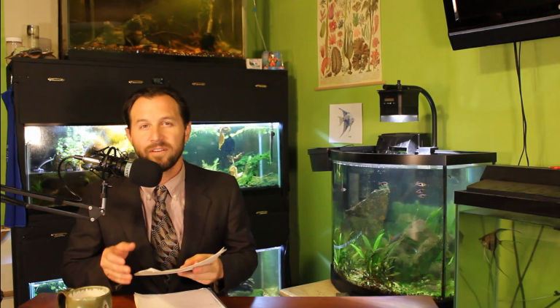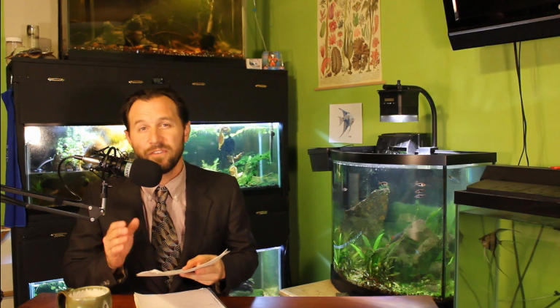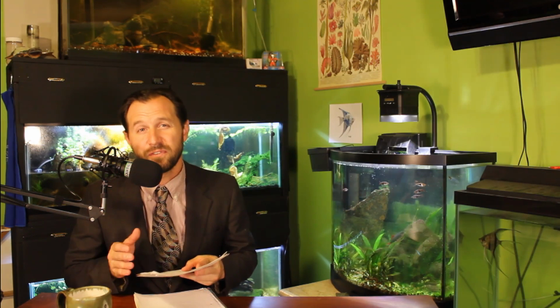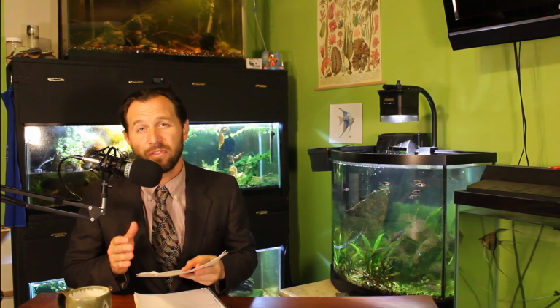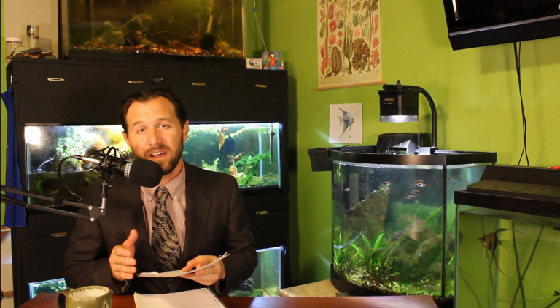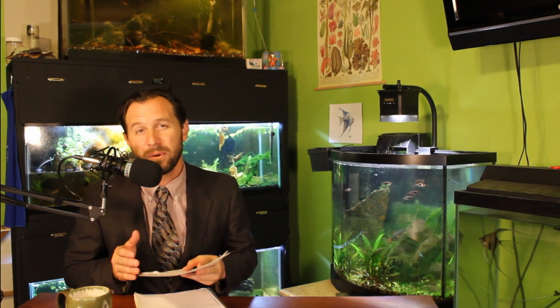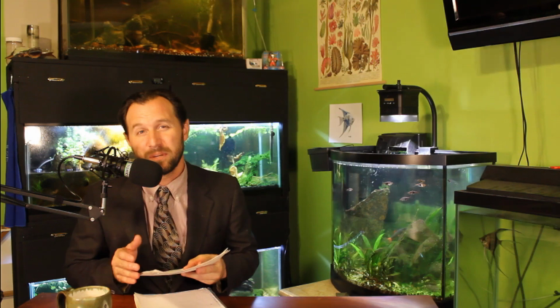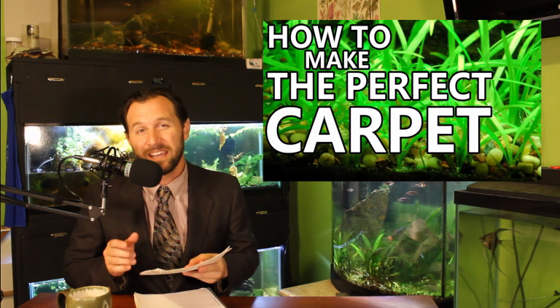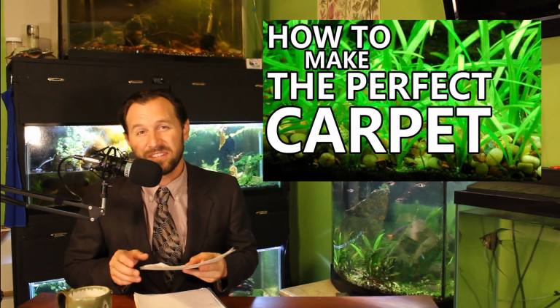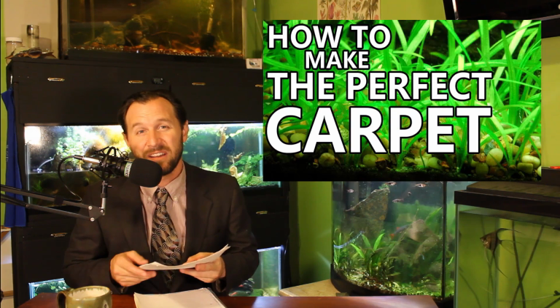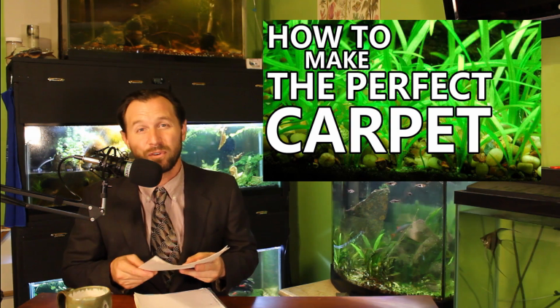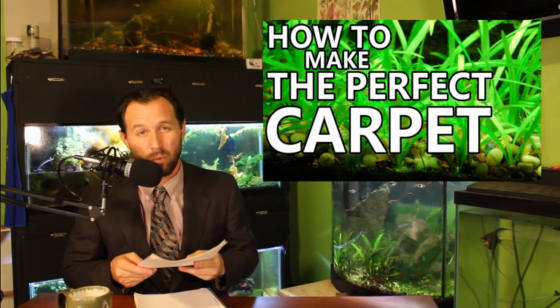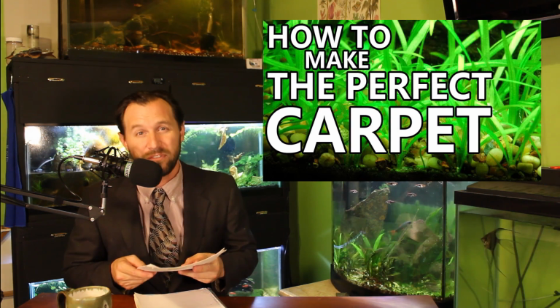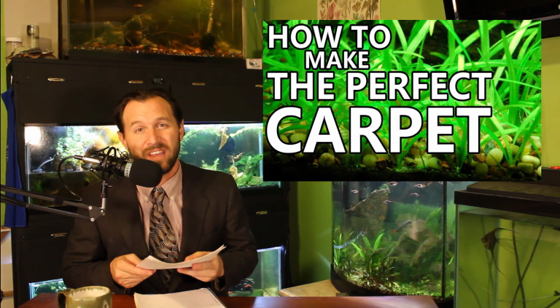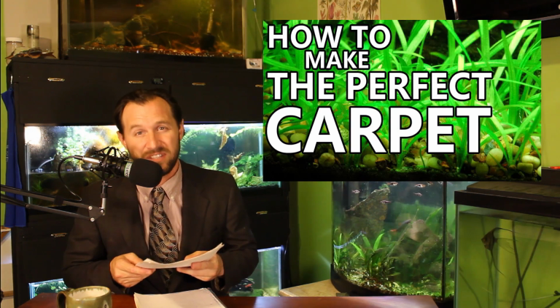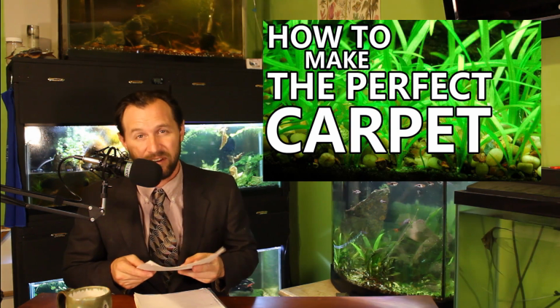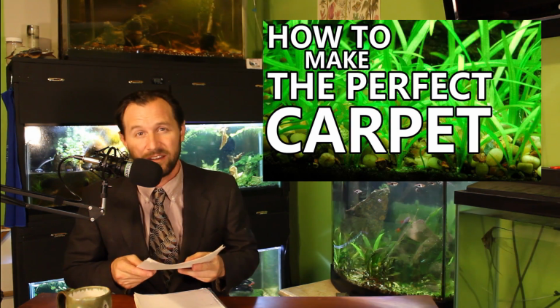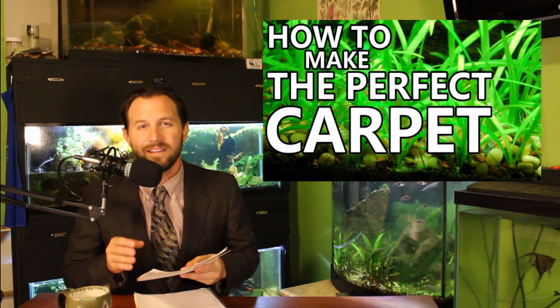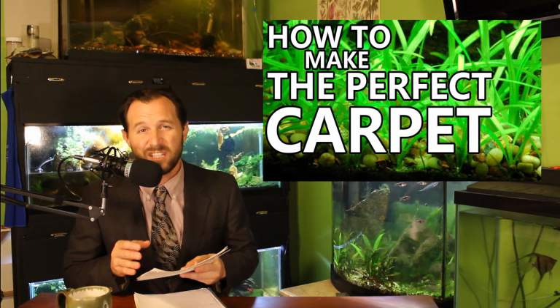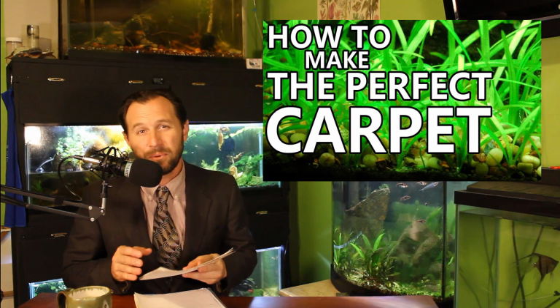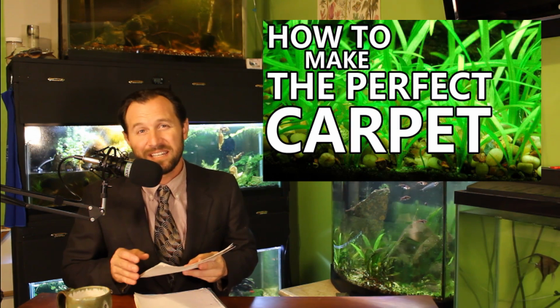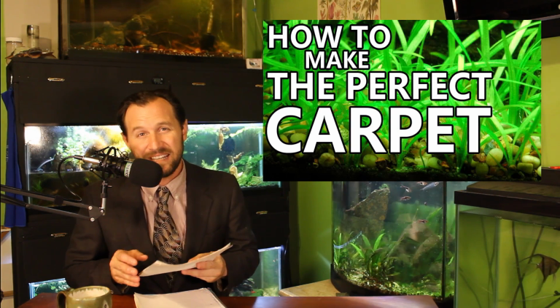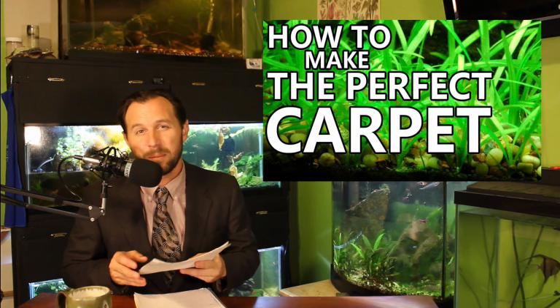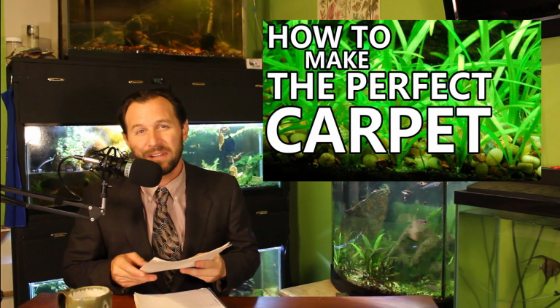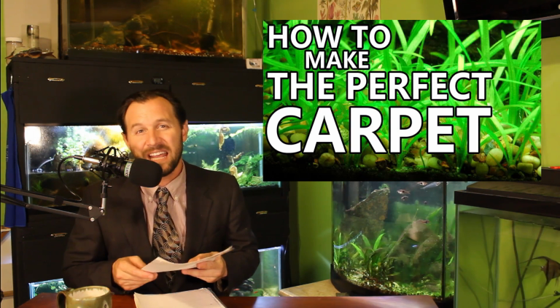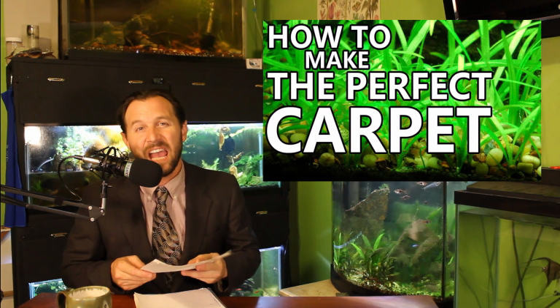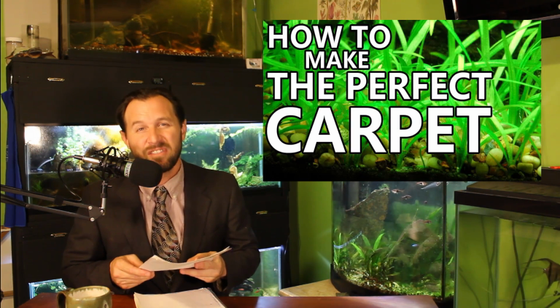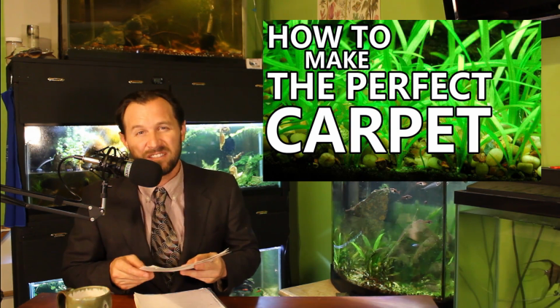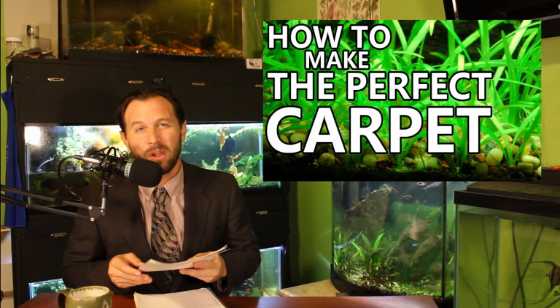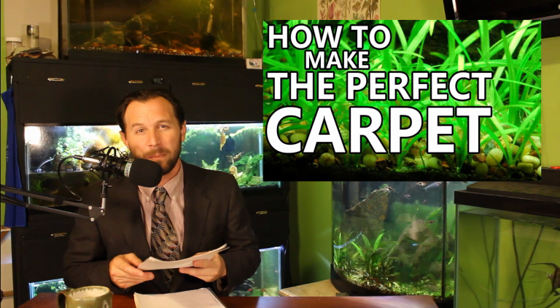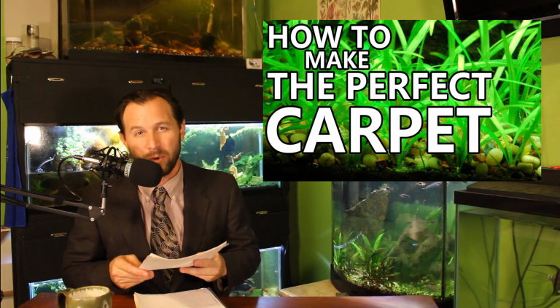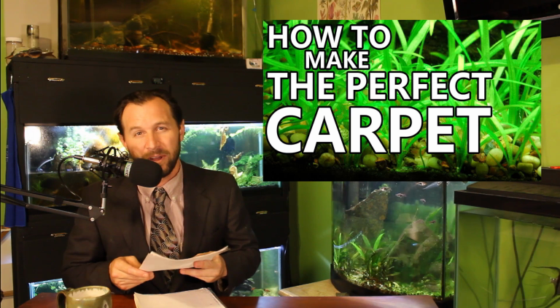Fish for Thought posted a beginner's guide for Dwarf Sagittaria. He explores the needs of the plant and things that will help it grow better.